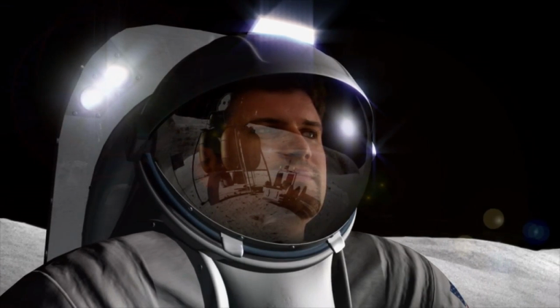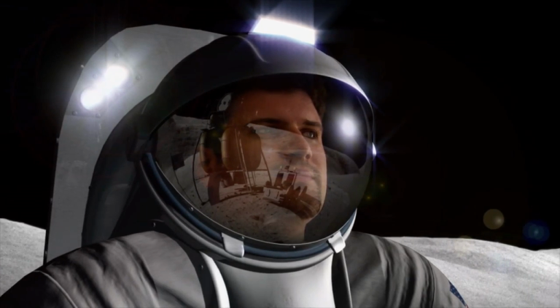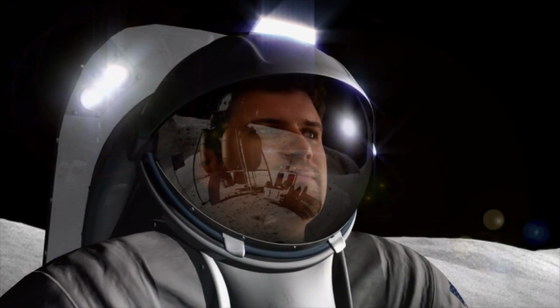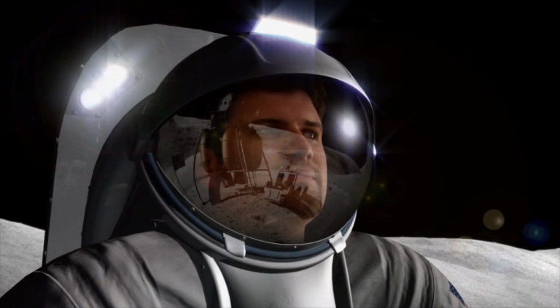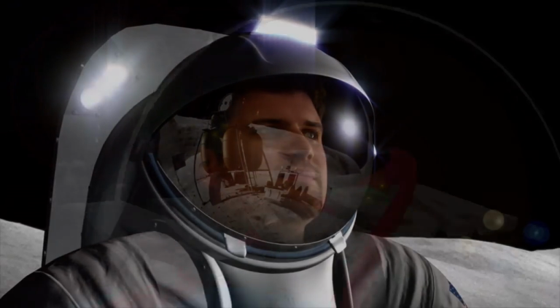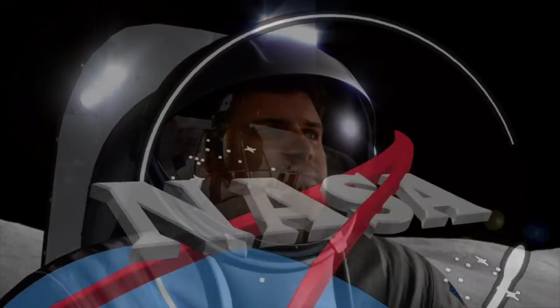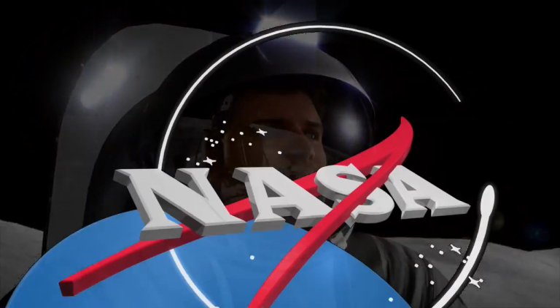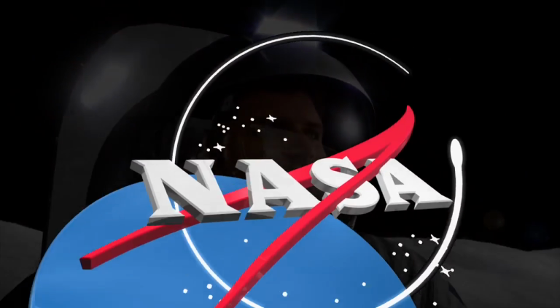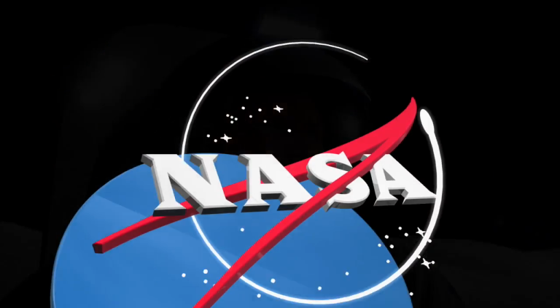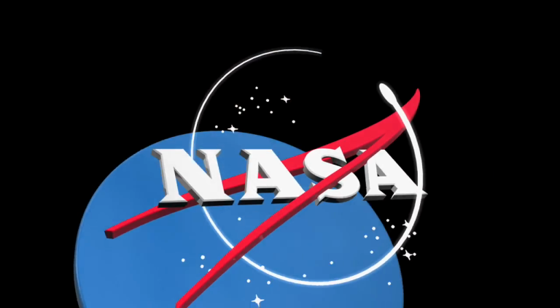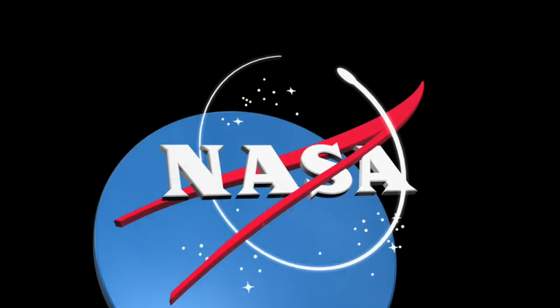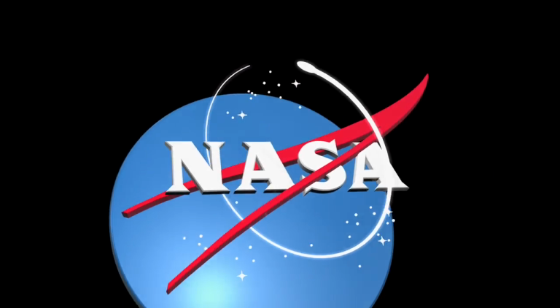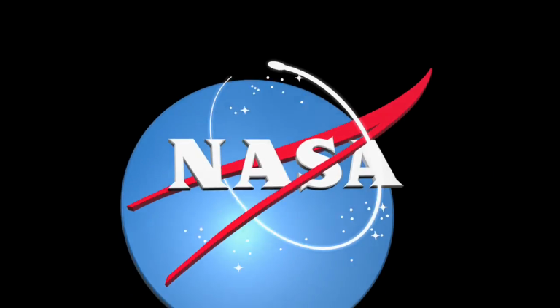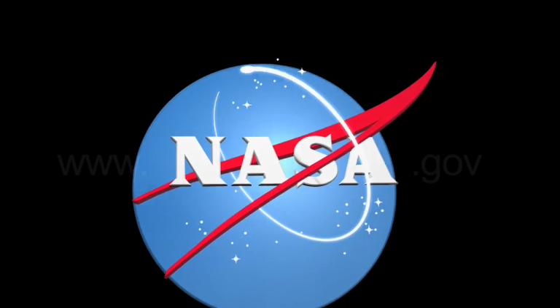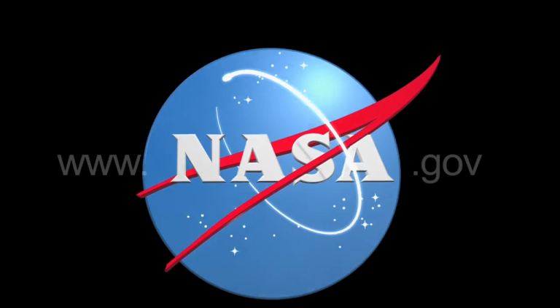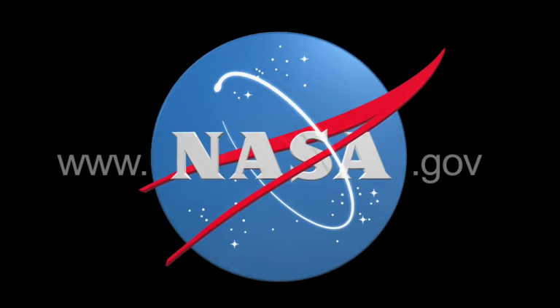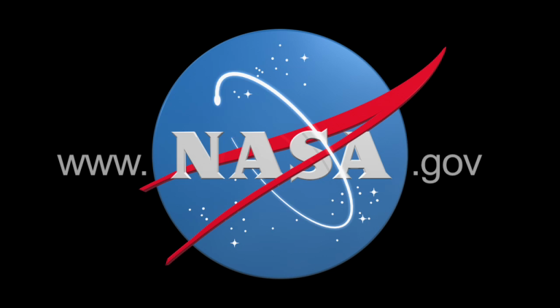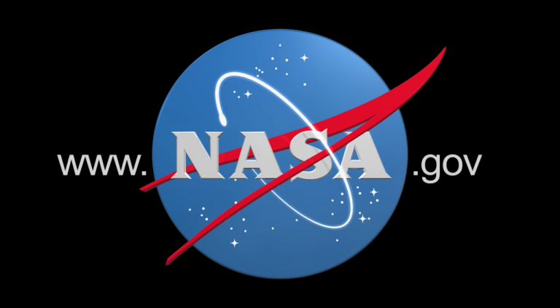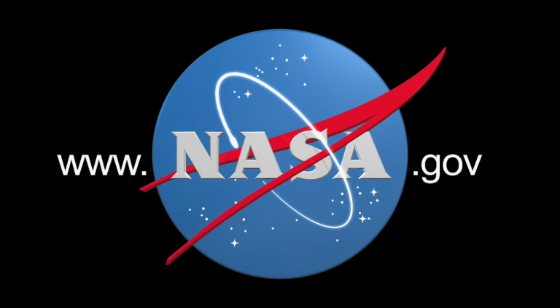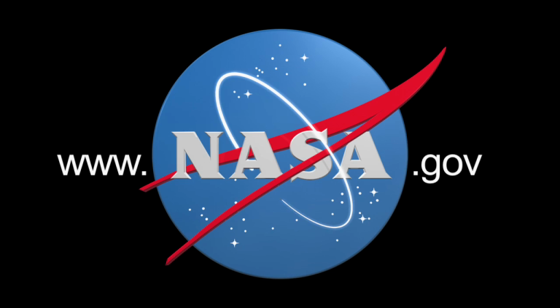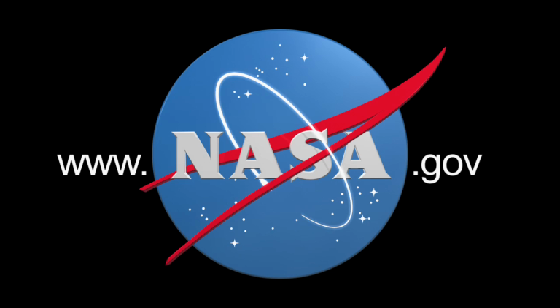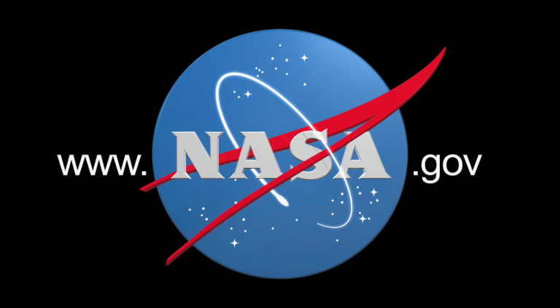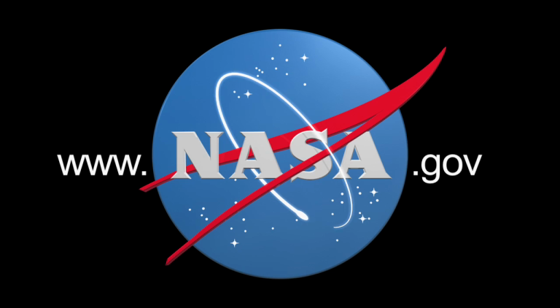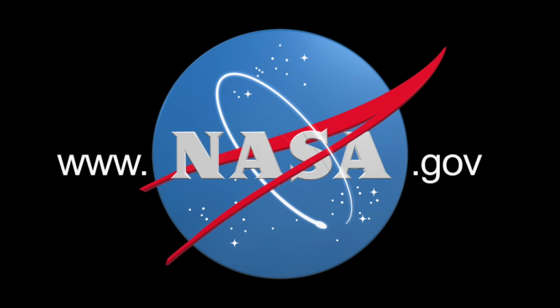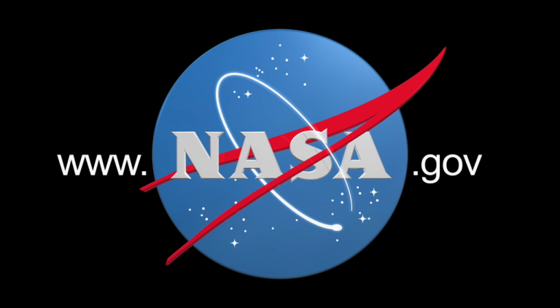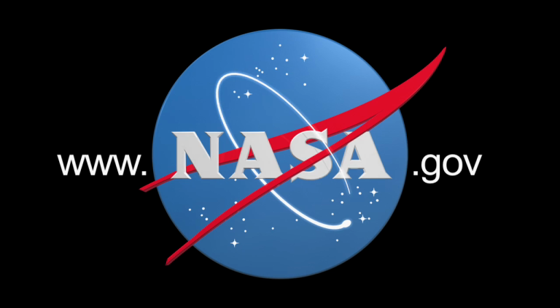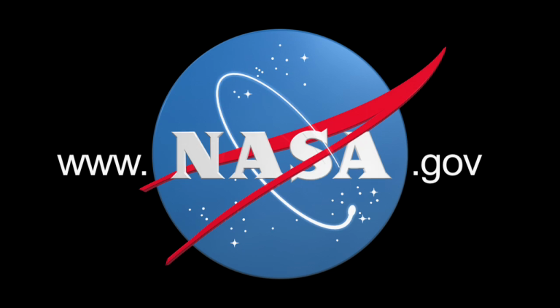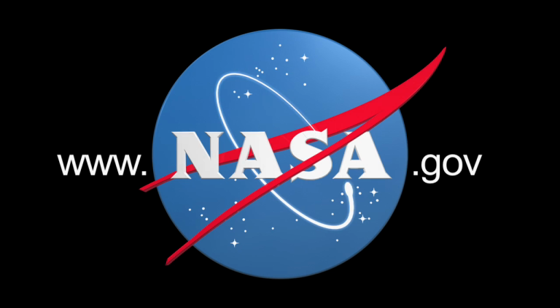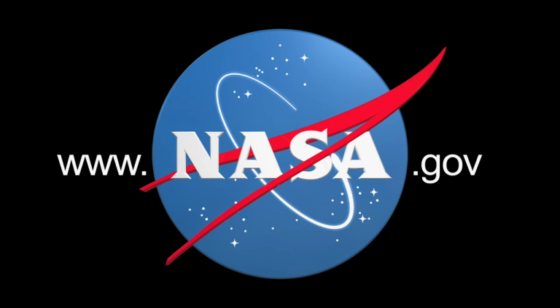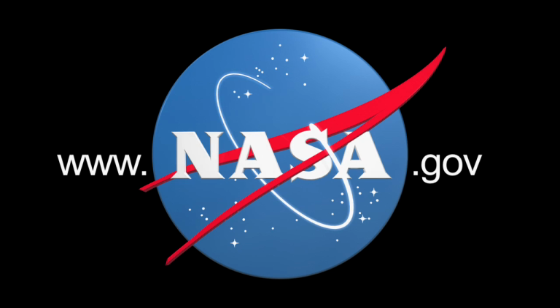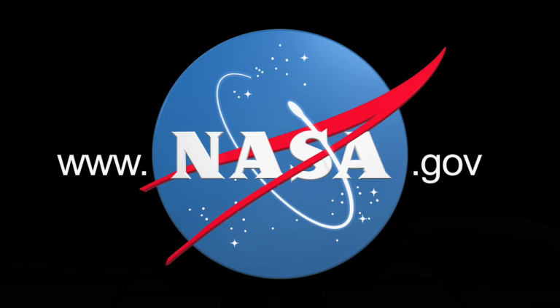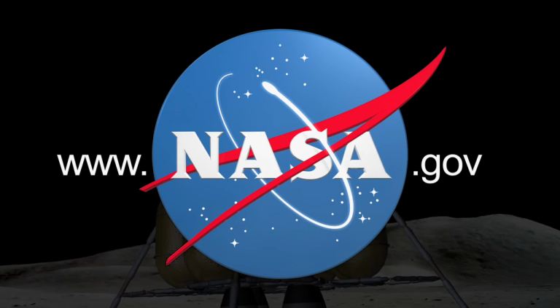To learn more about NASA news and research, visit www.nasa.gov.